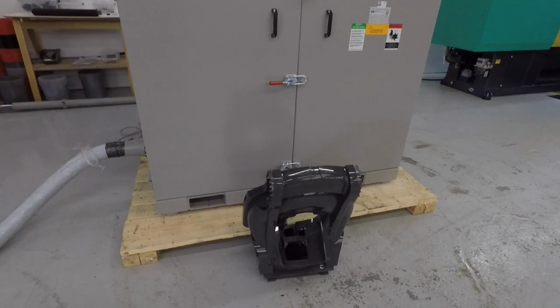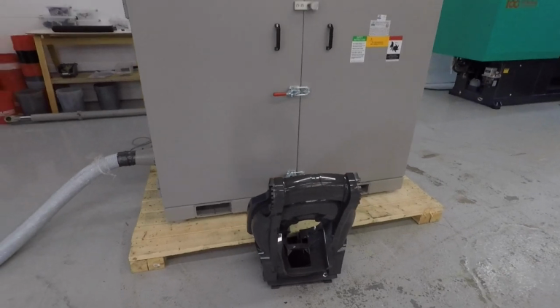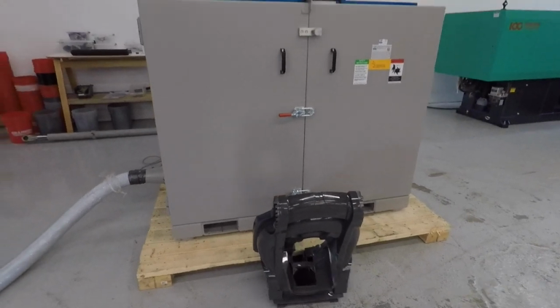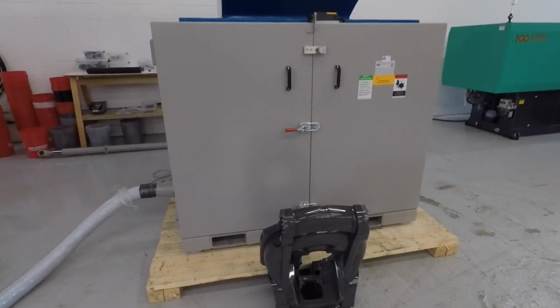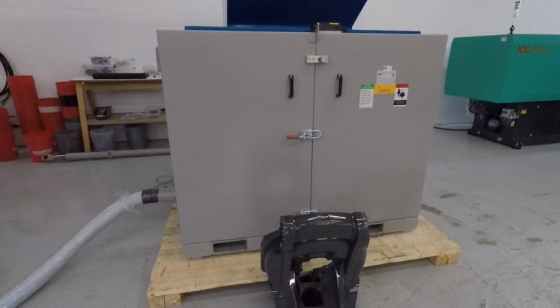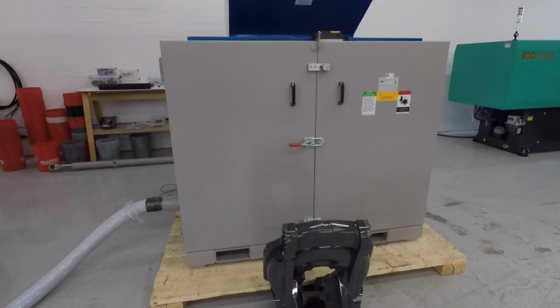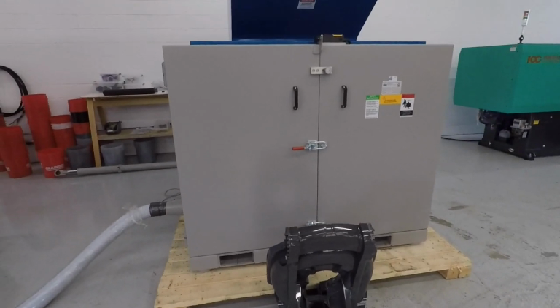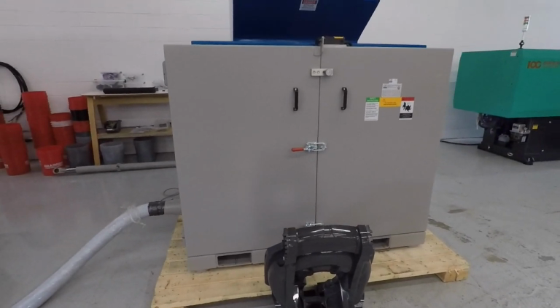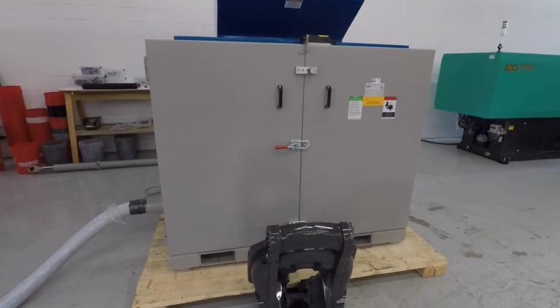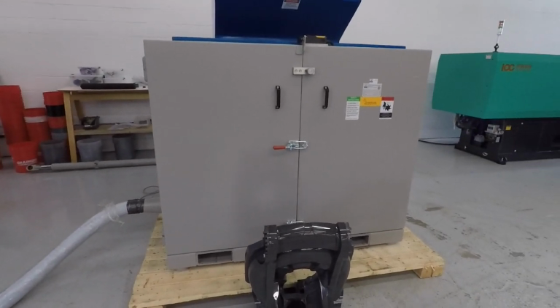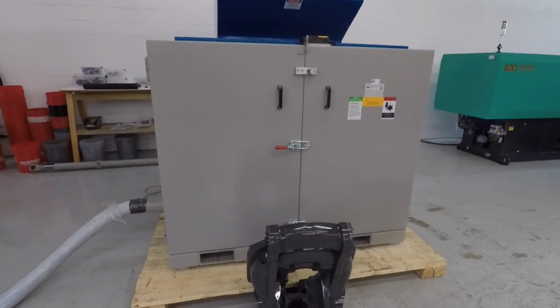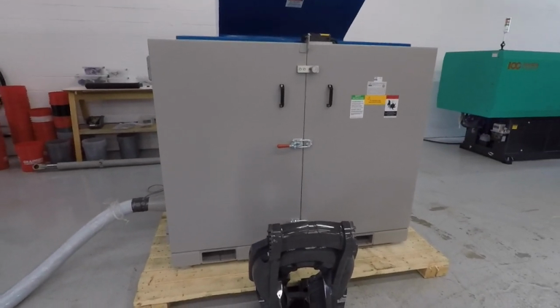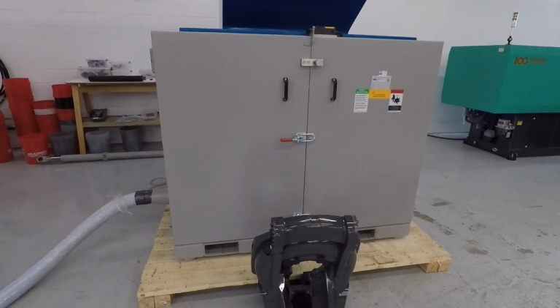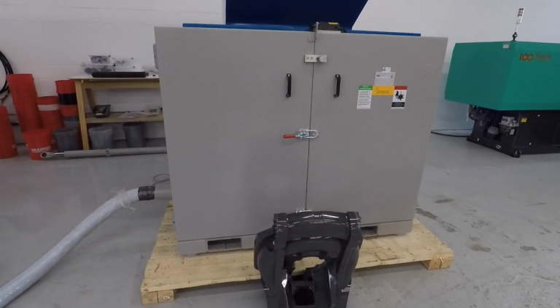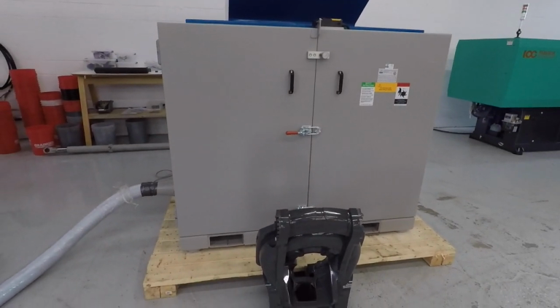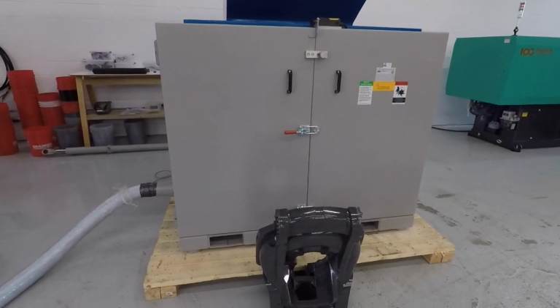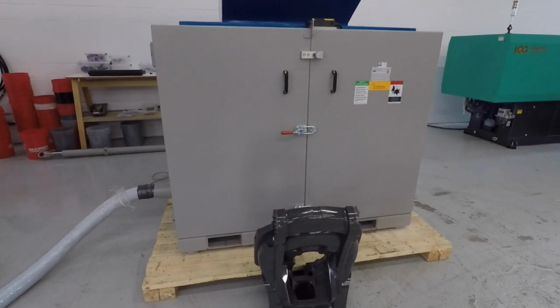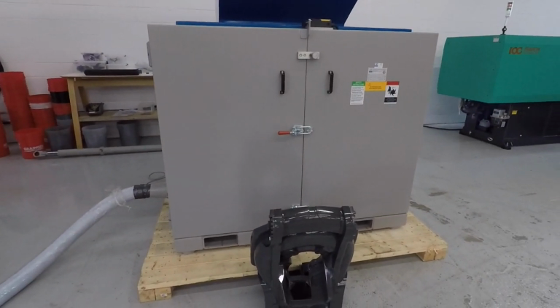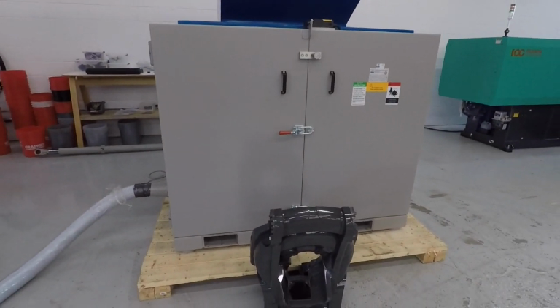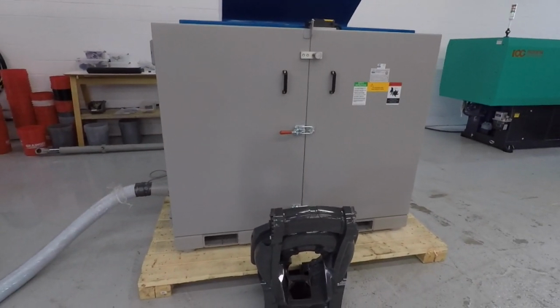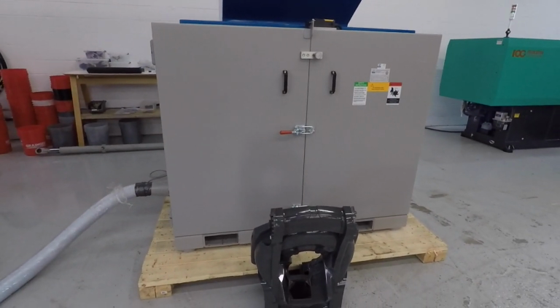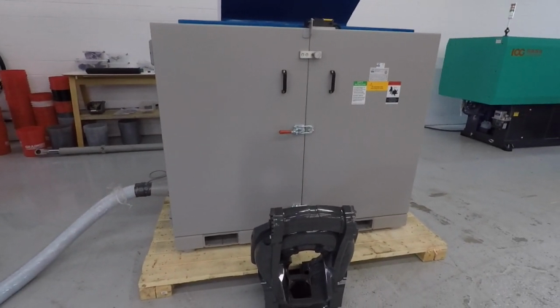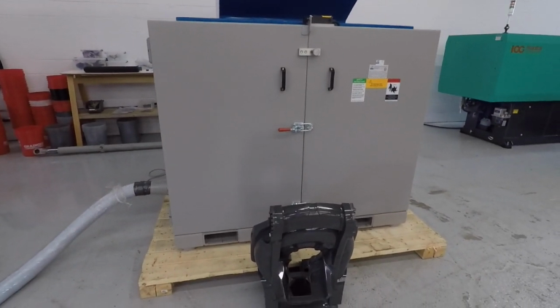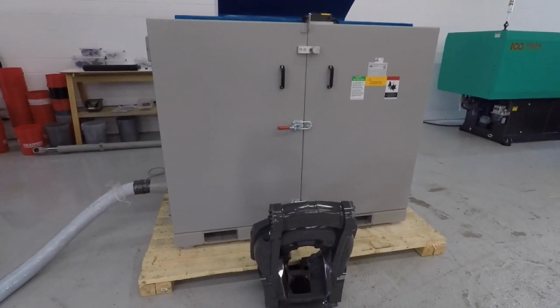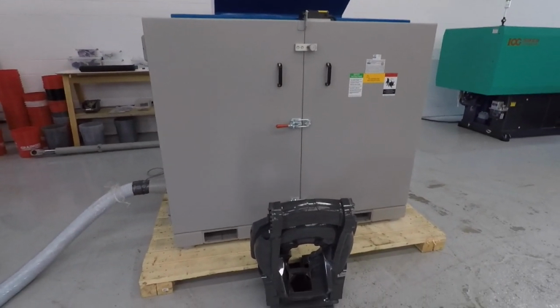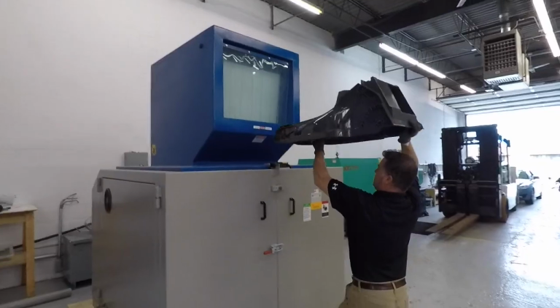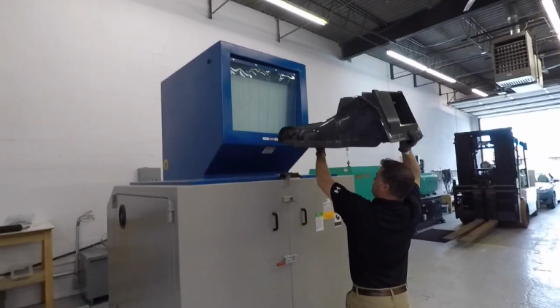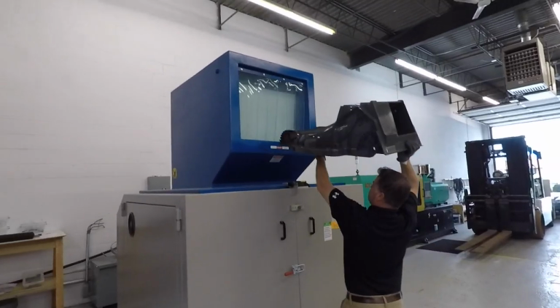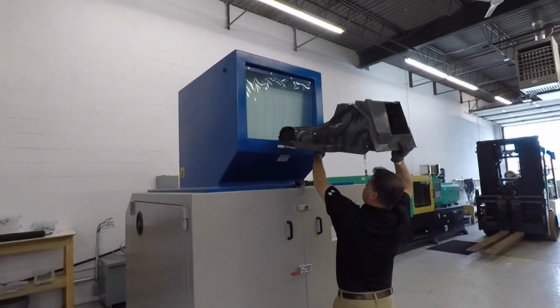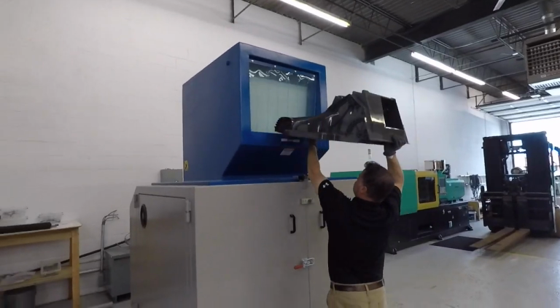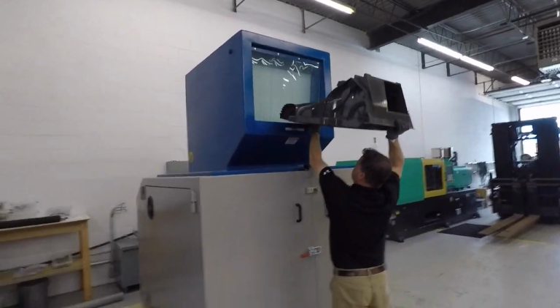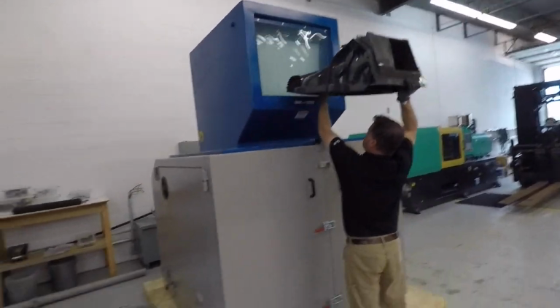We have an eight millimeter screen in this unit. It's a three knife rotor, 50 horsepower, with an eight millimeter screen.